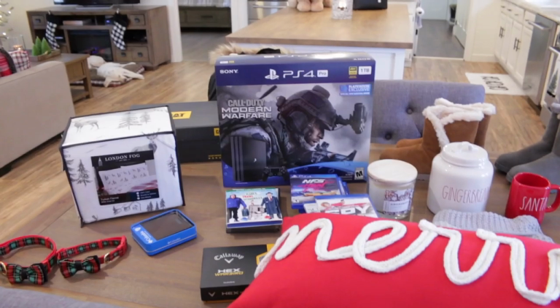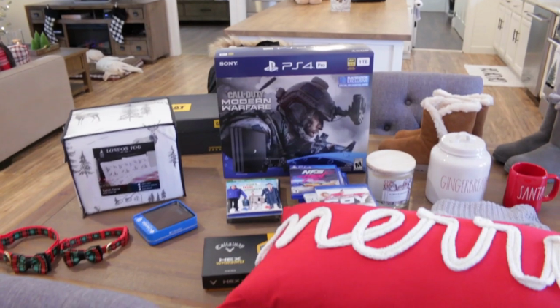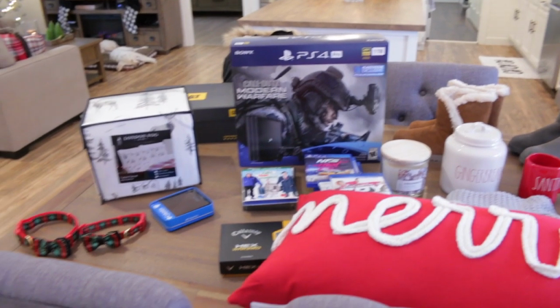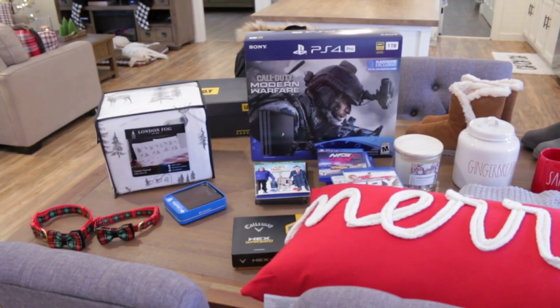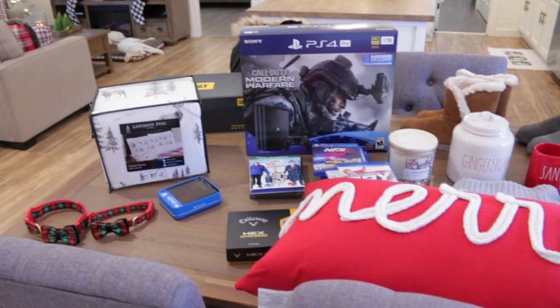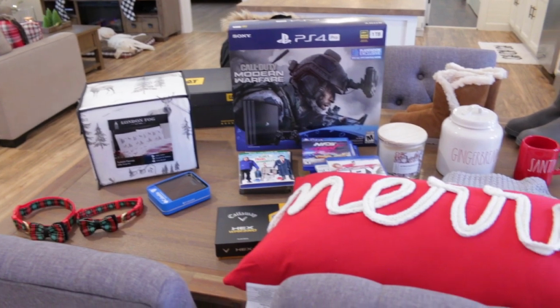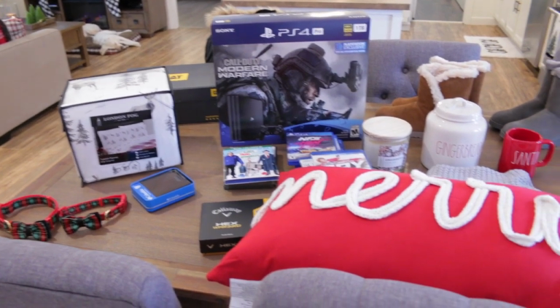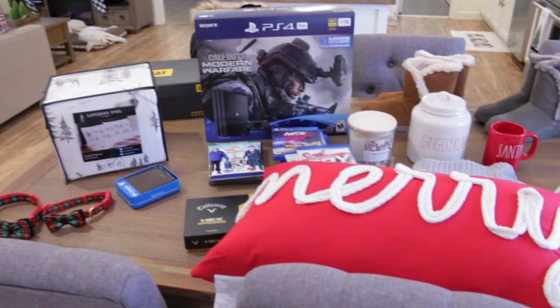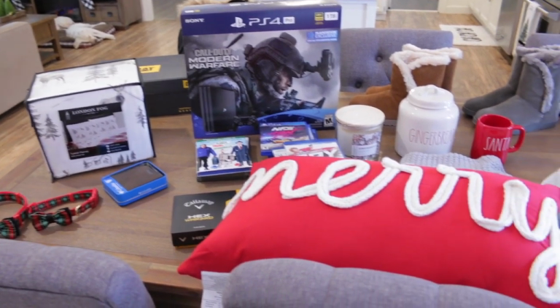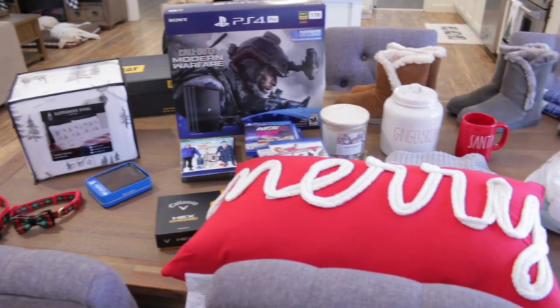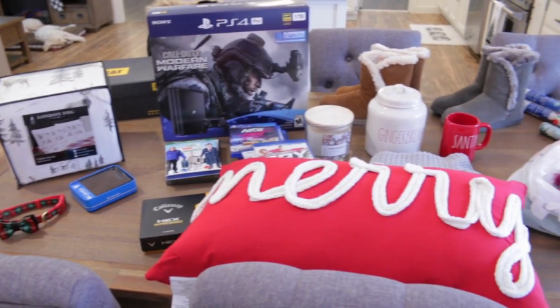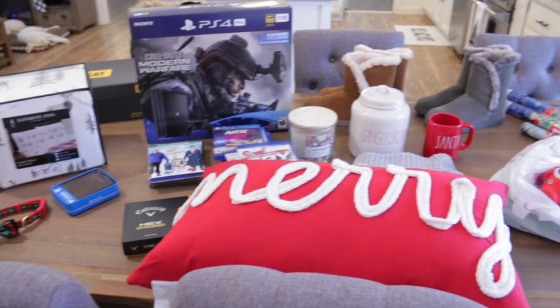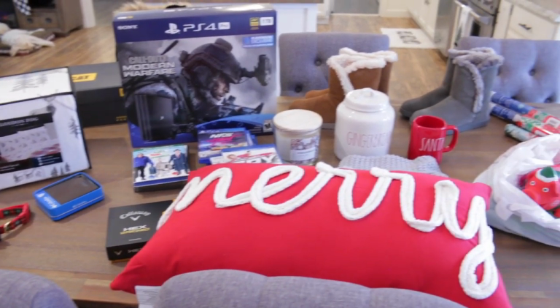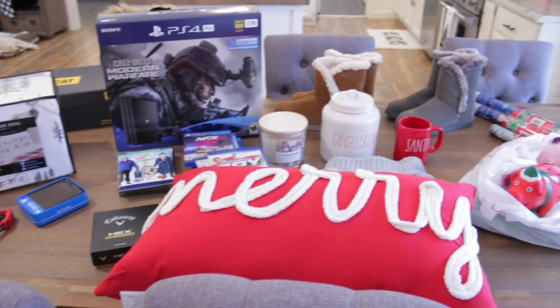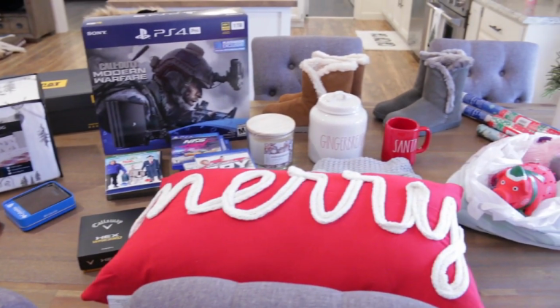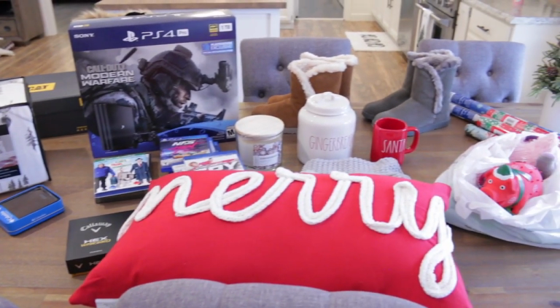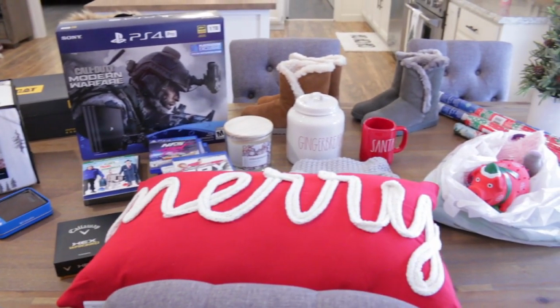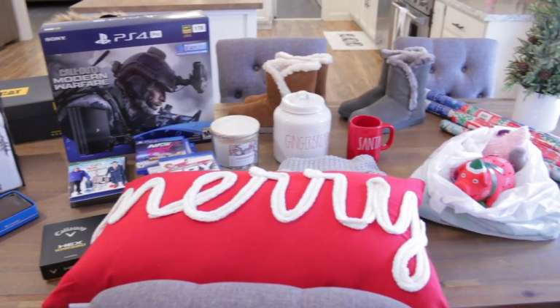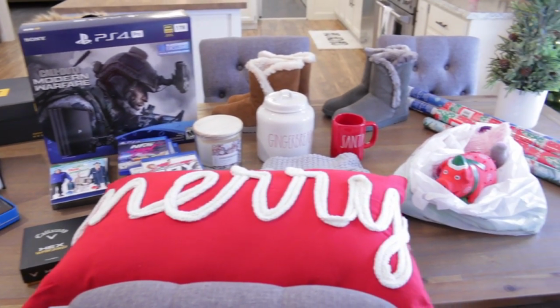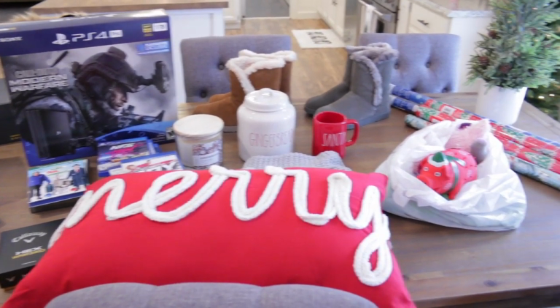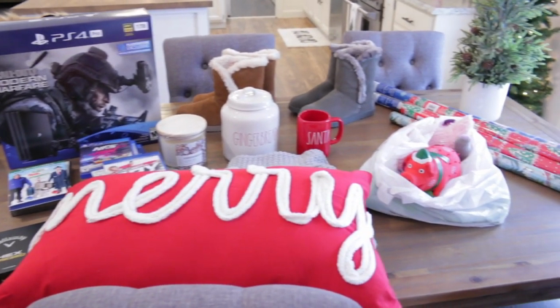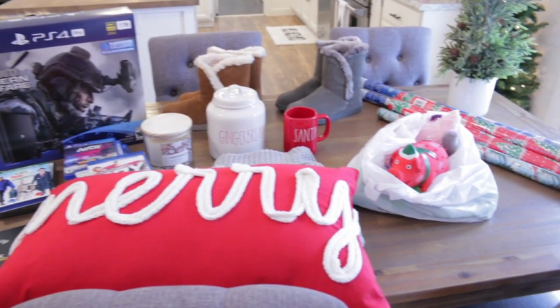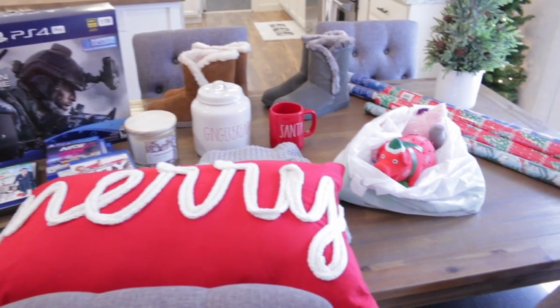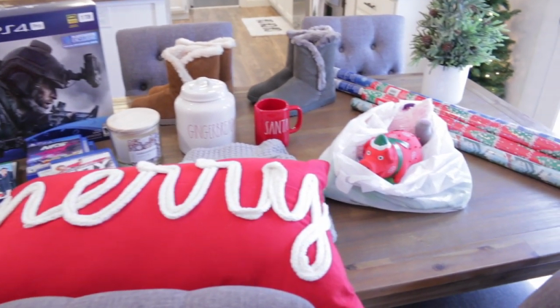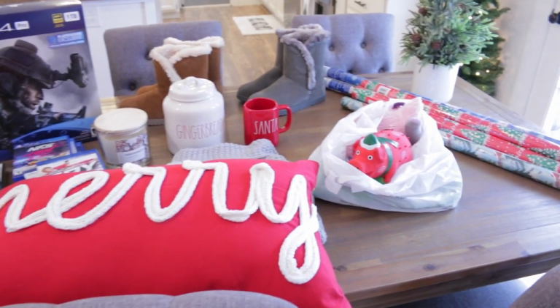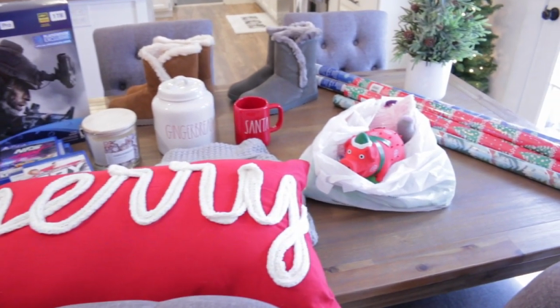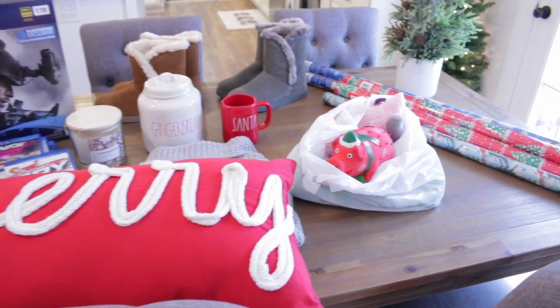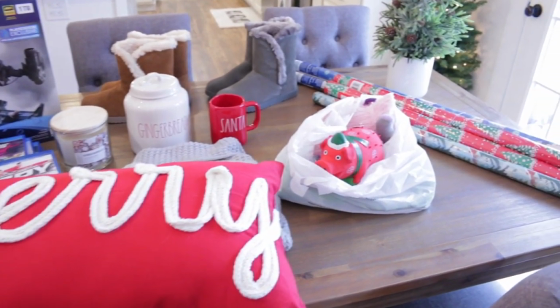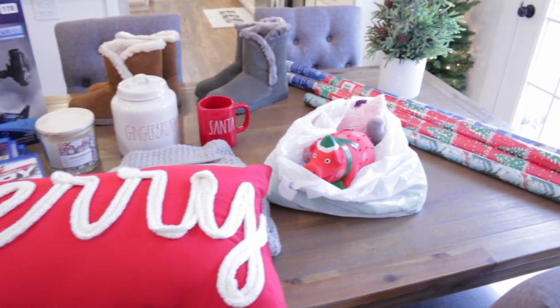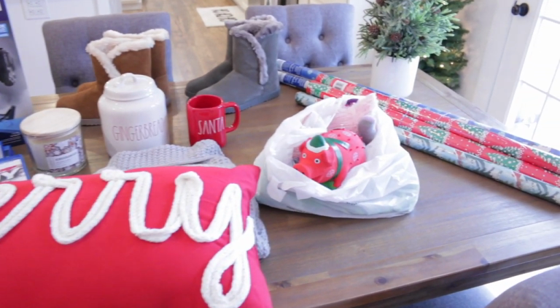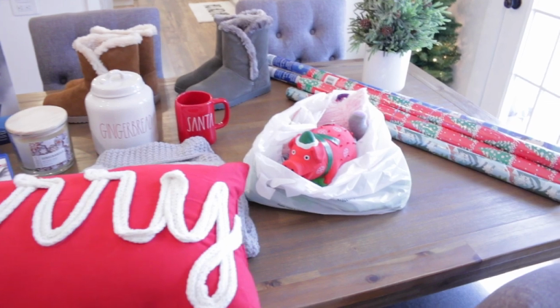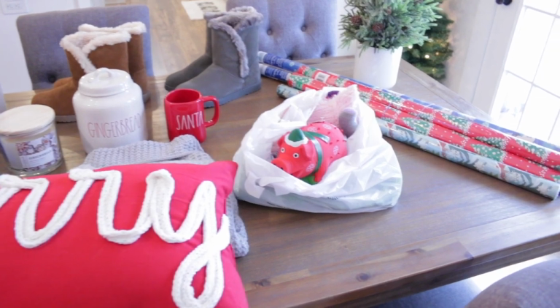This table is such a mess right now. This is kind of why I wanted to share this with you guys first, so I could get all of this stuff put away.